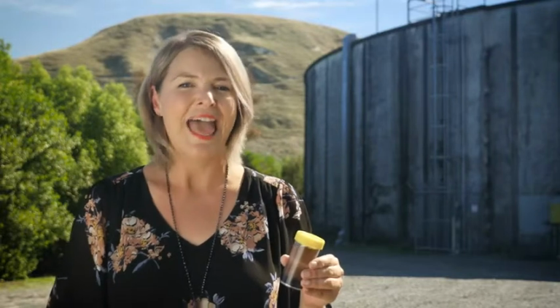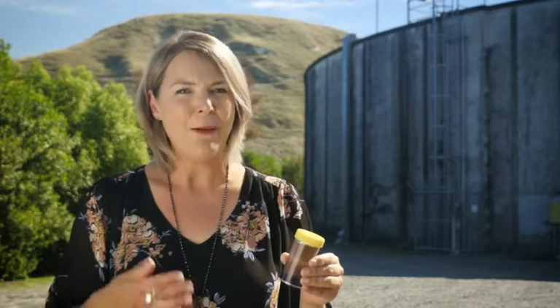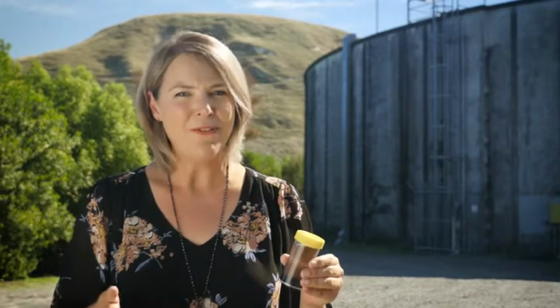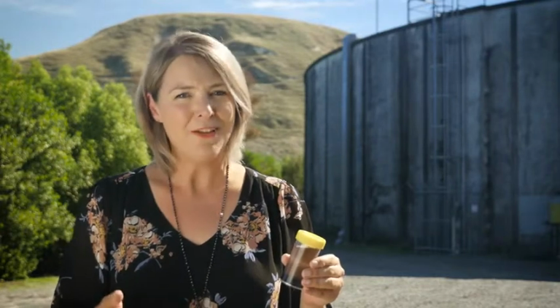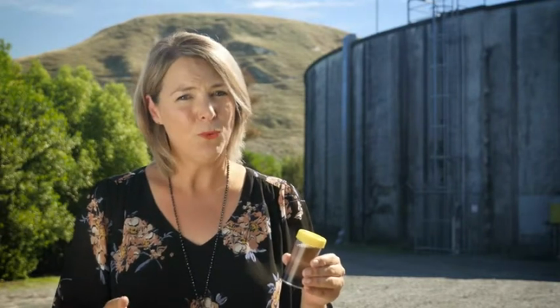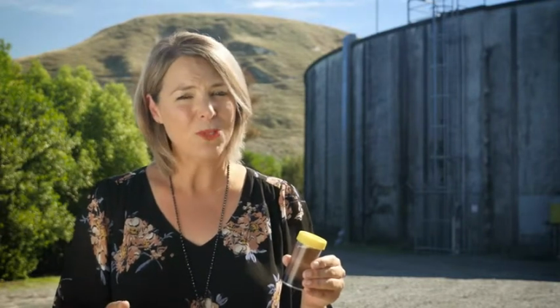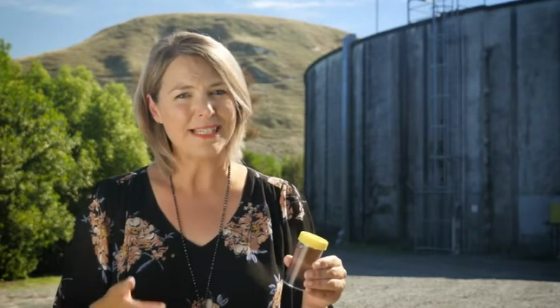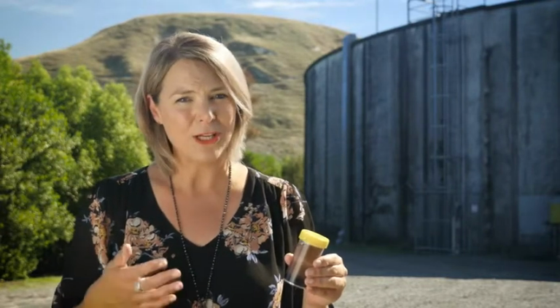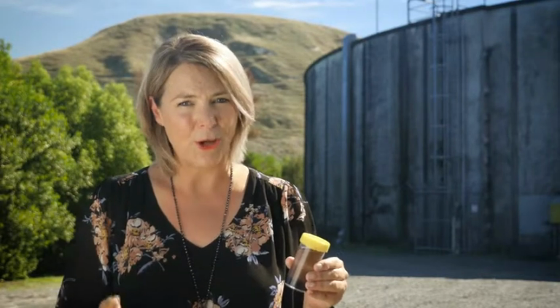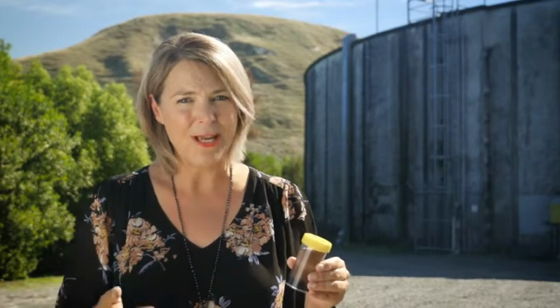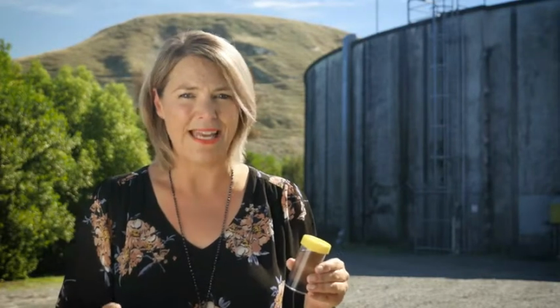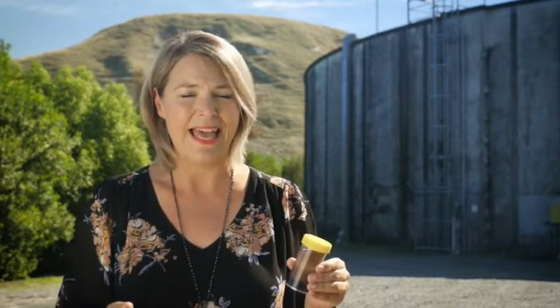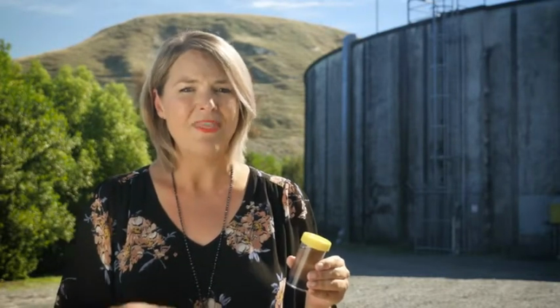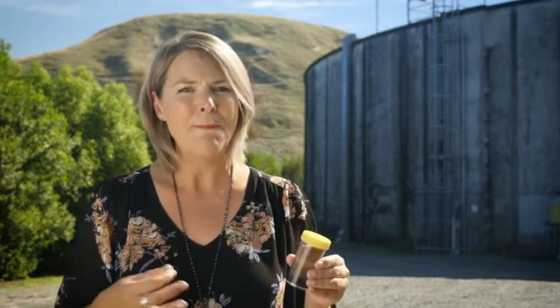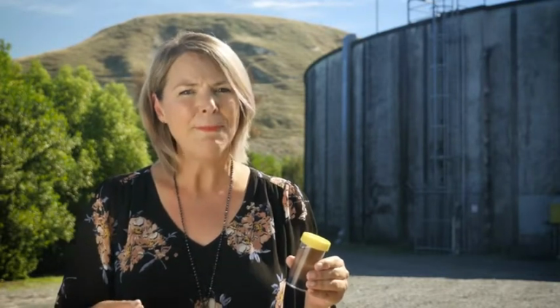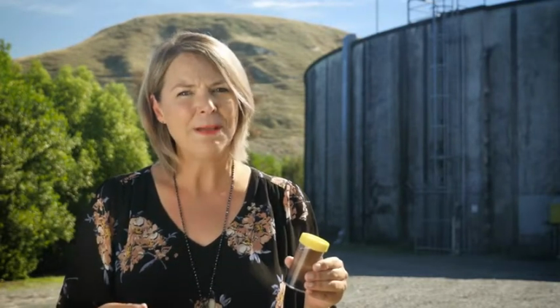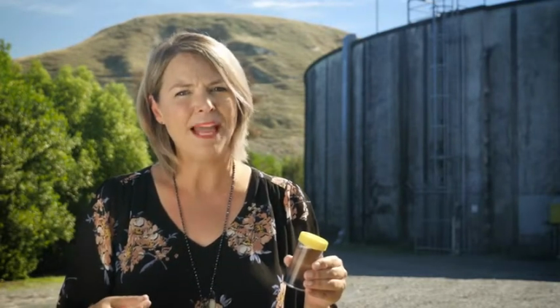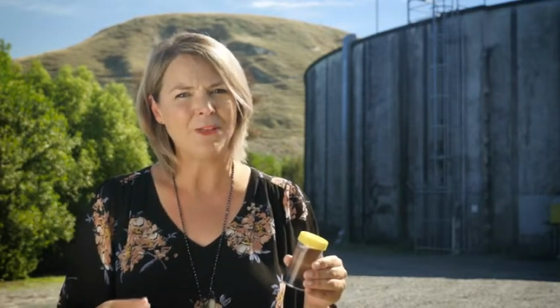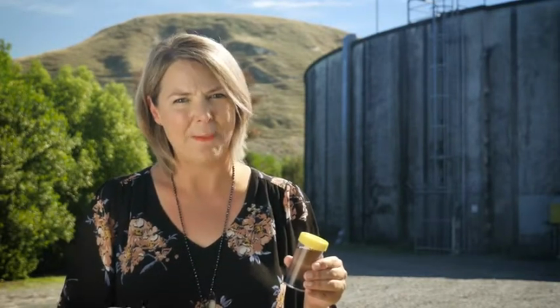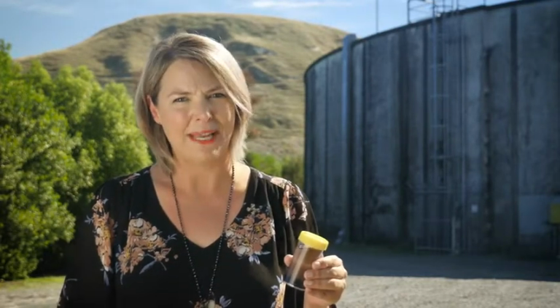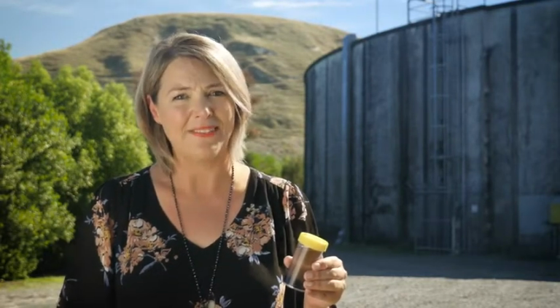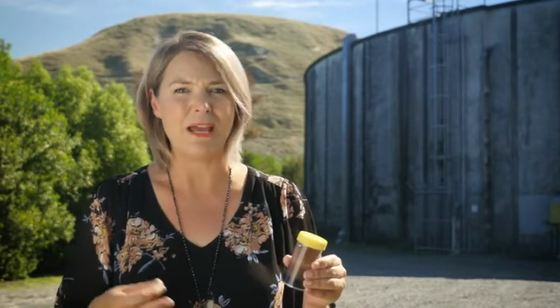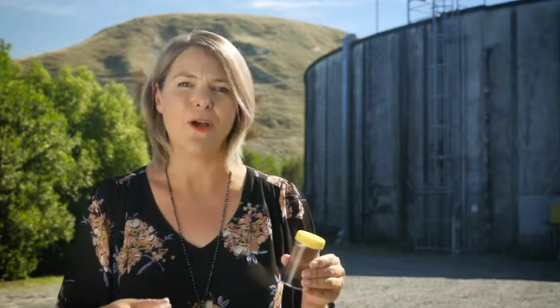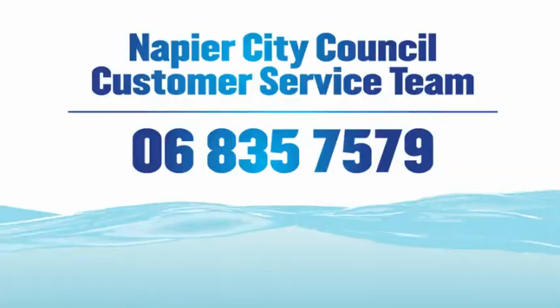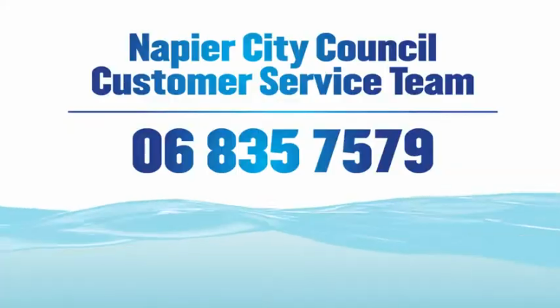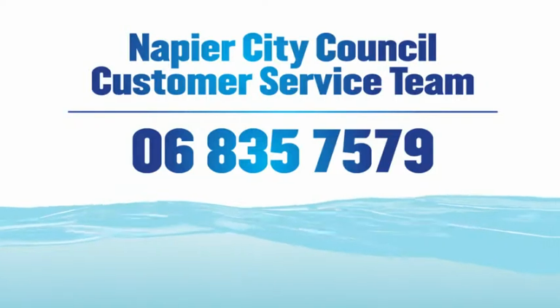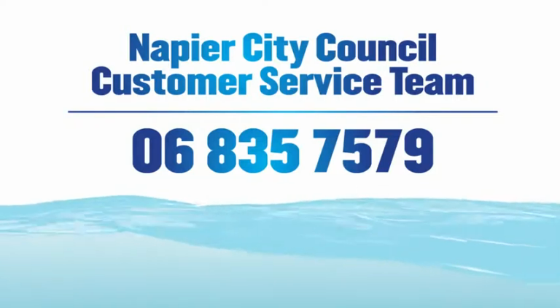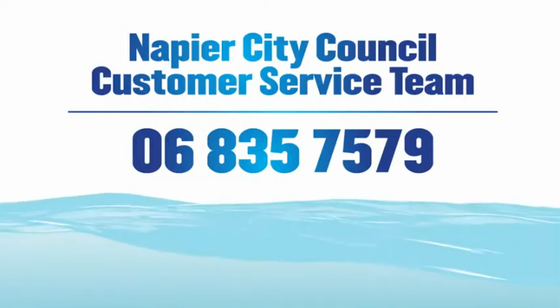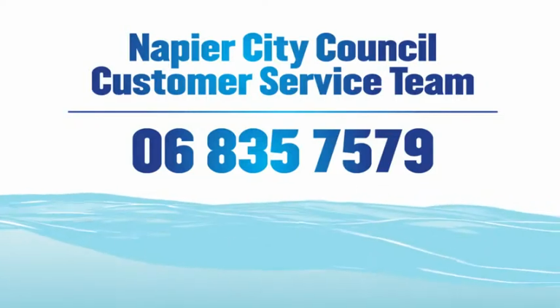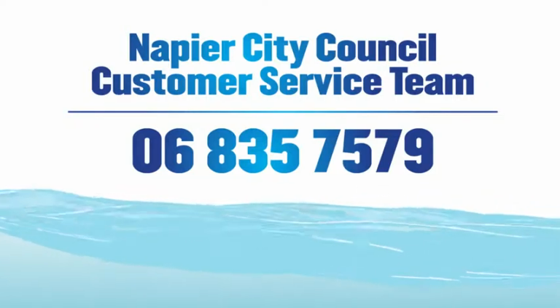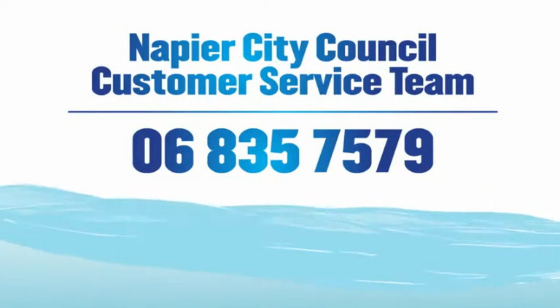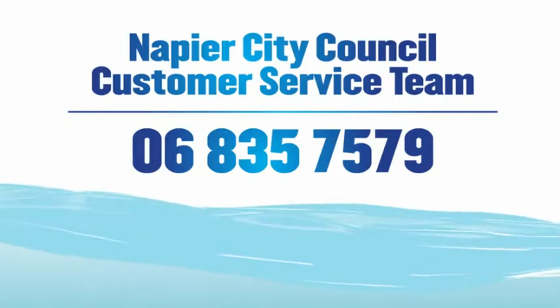However, if your water doesn't go clear, there might be something else happening in the network, so you should call this number.